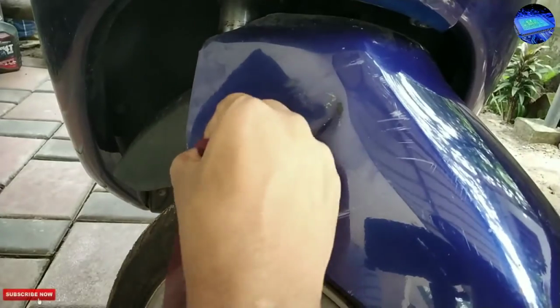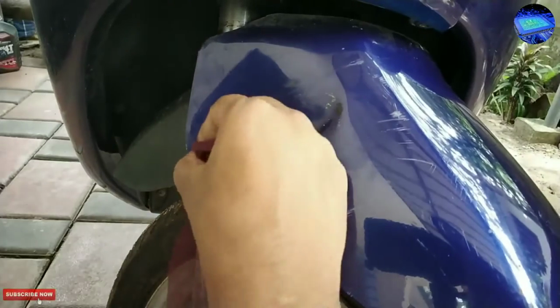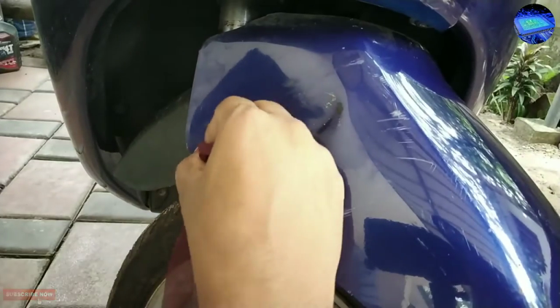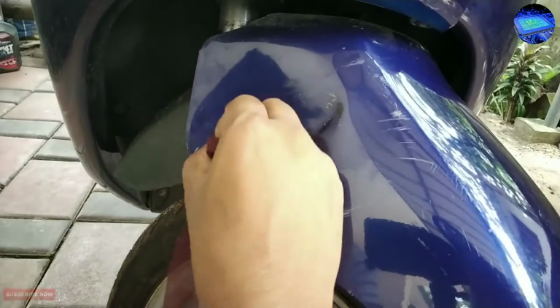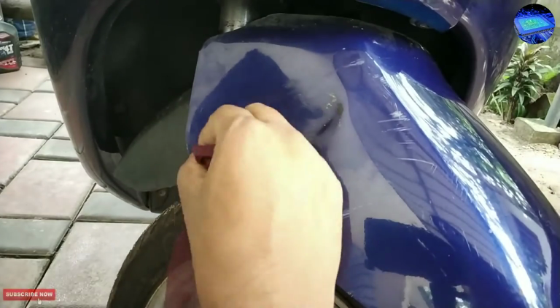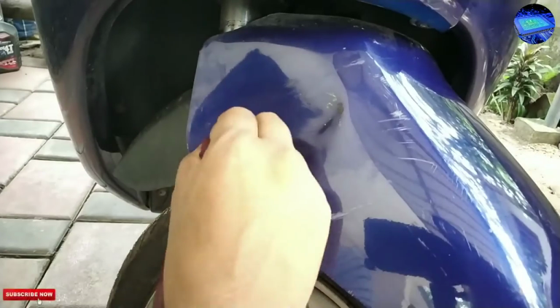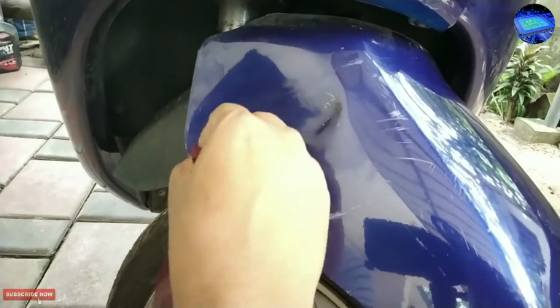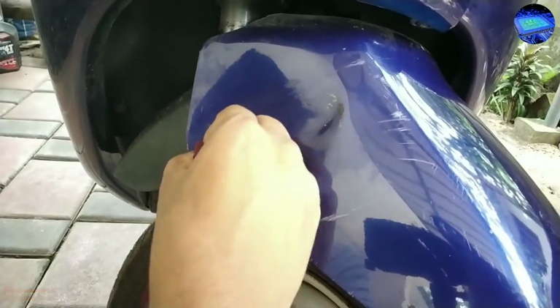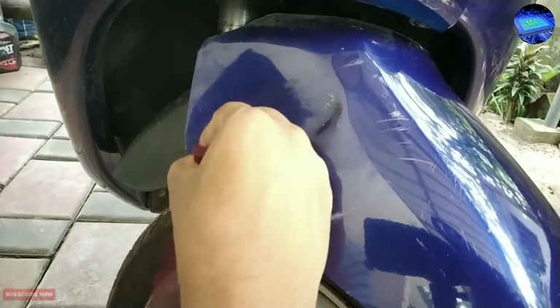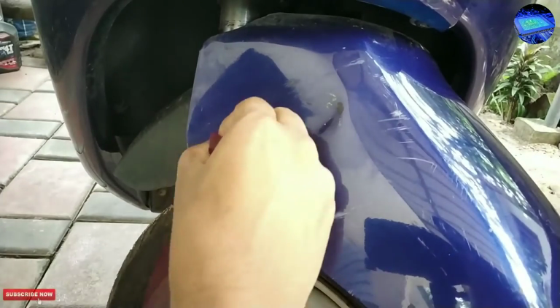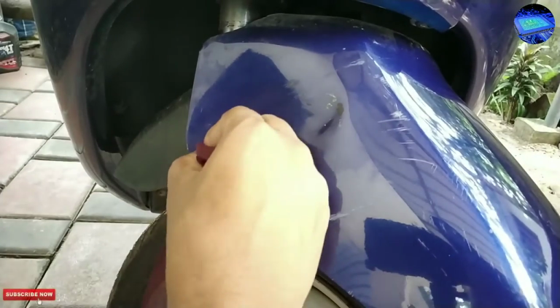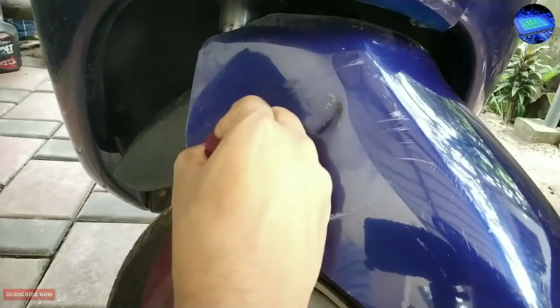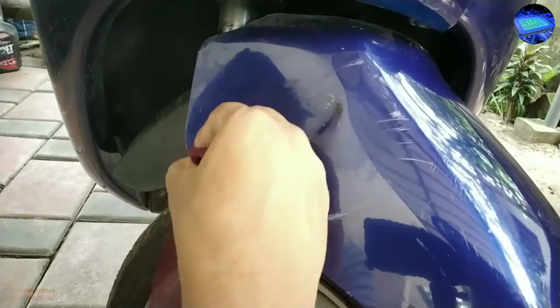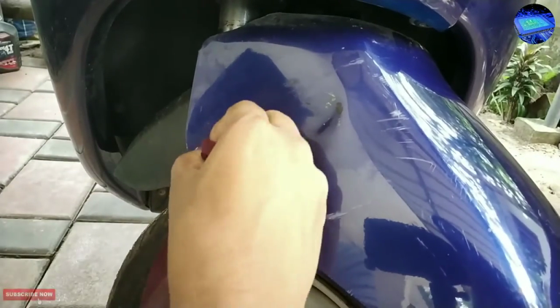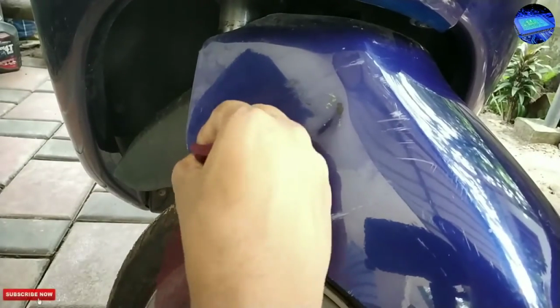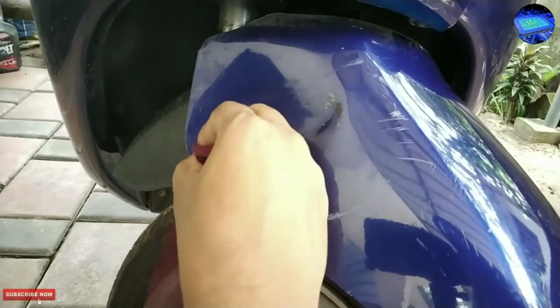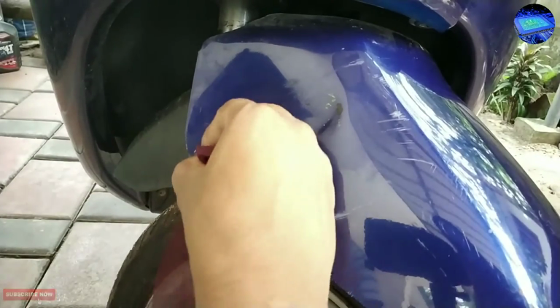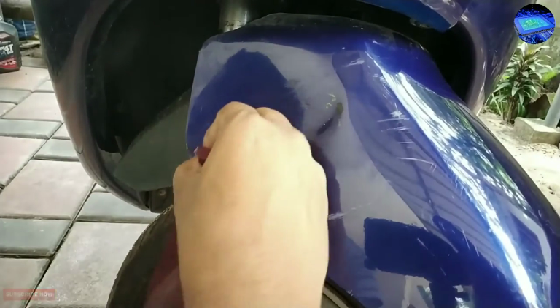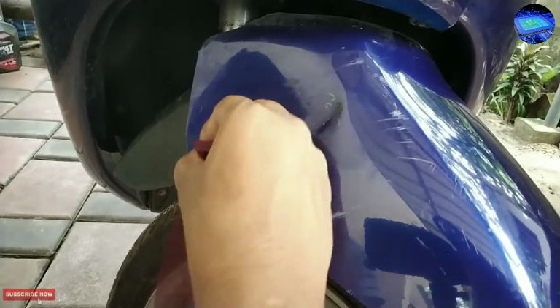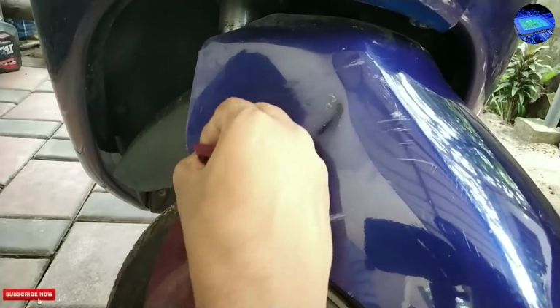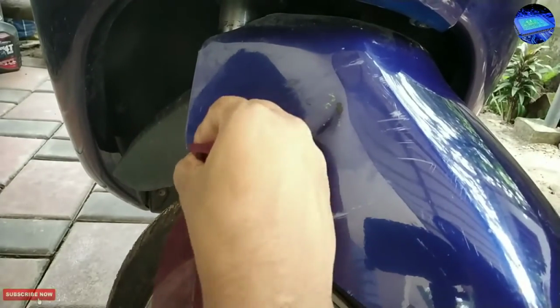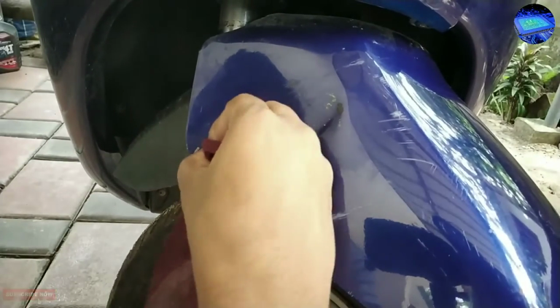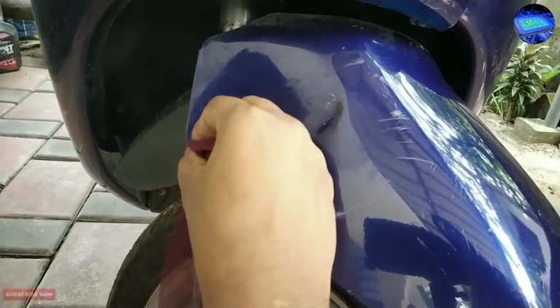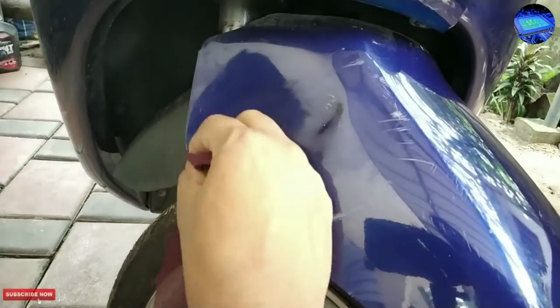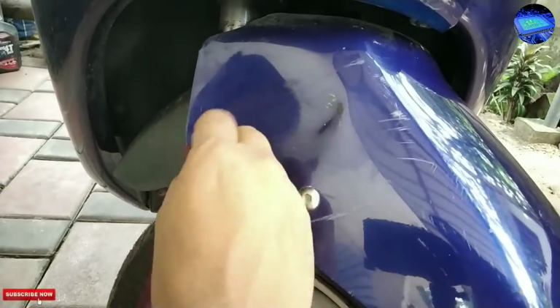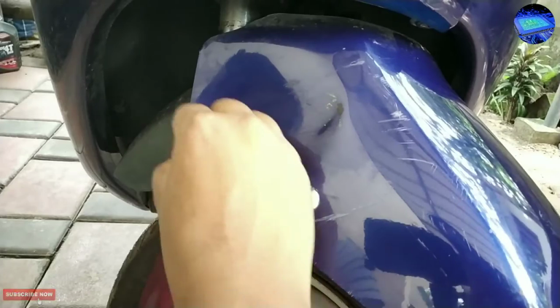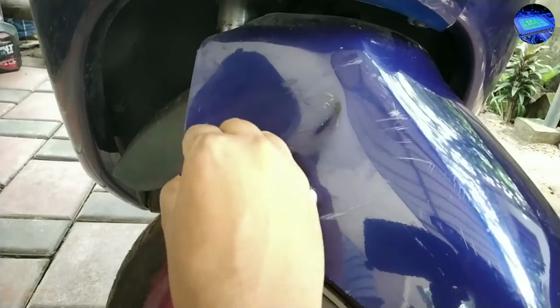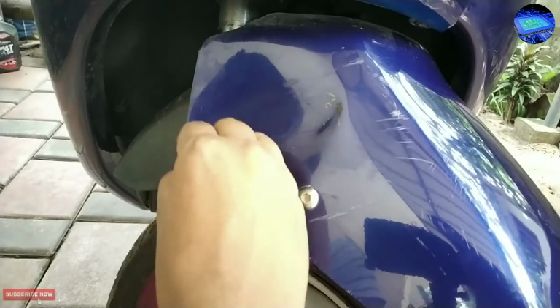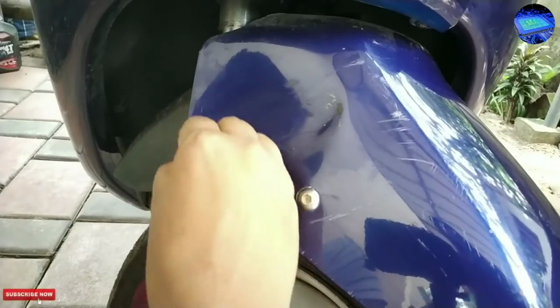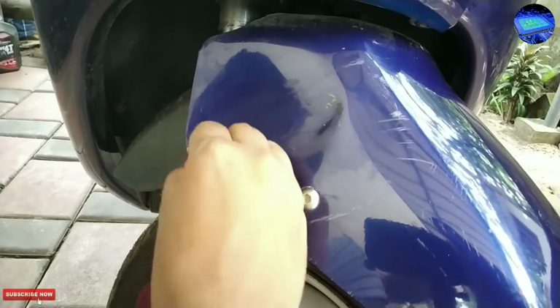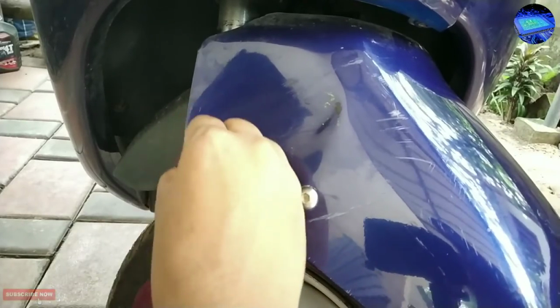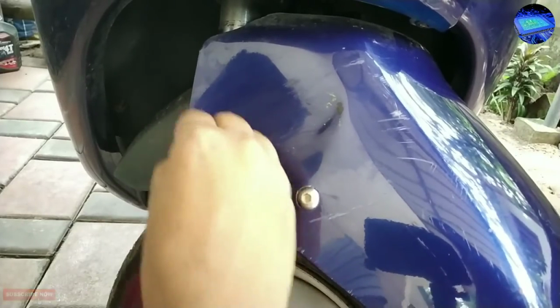Only use a small amount of rubbing cream. Otherwise, it may affect your vehicle paint color.